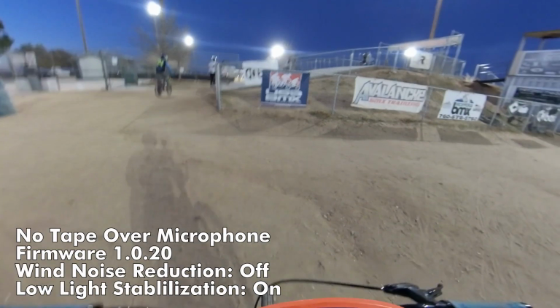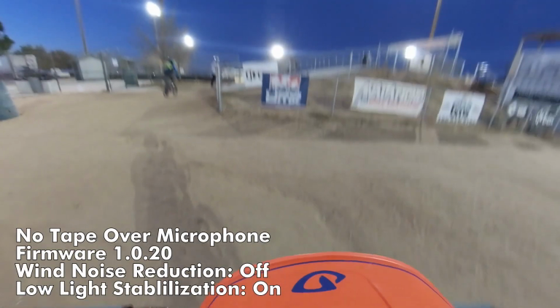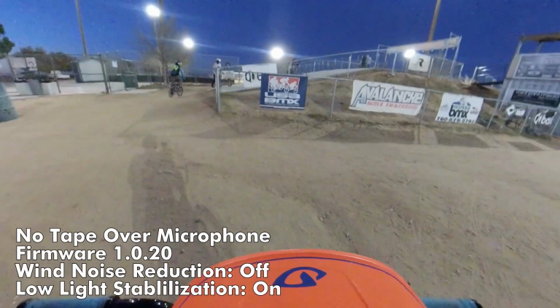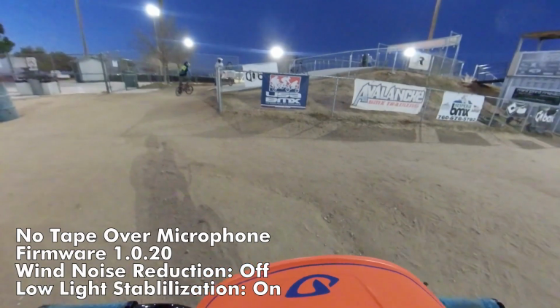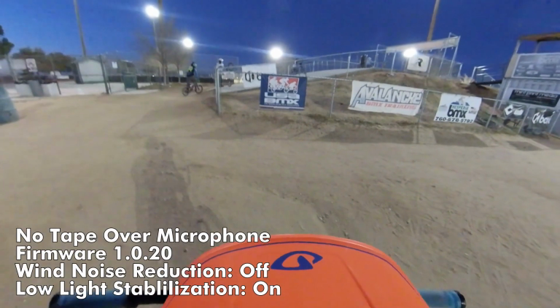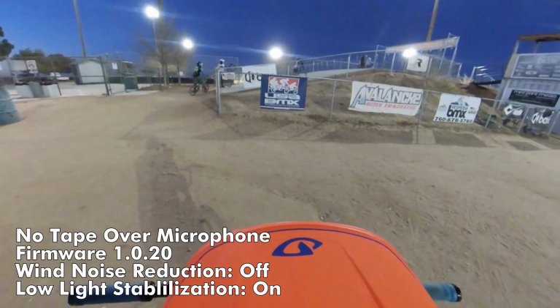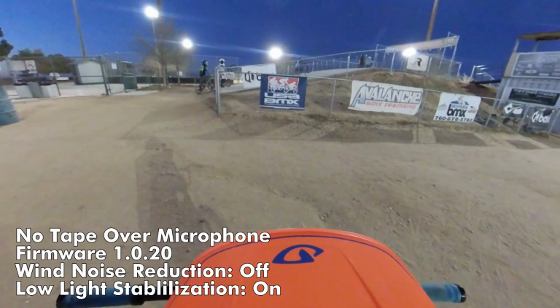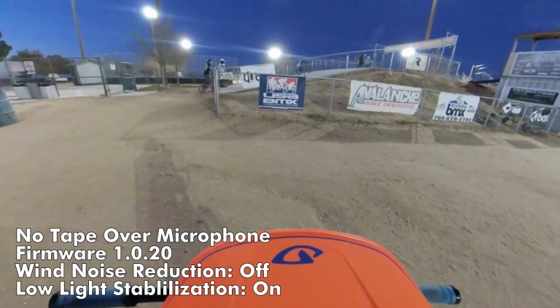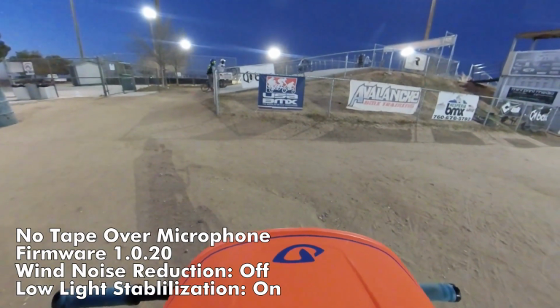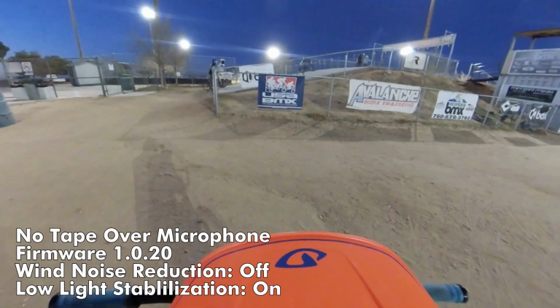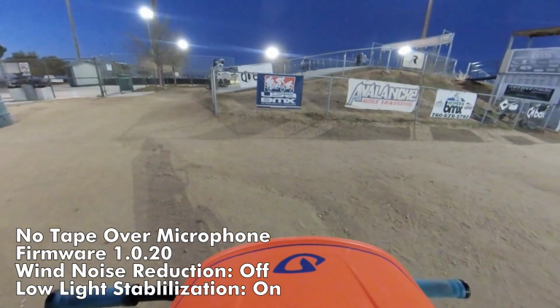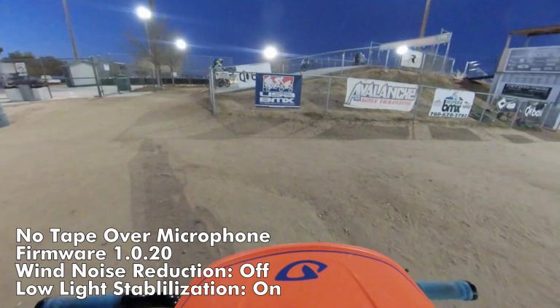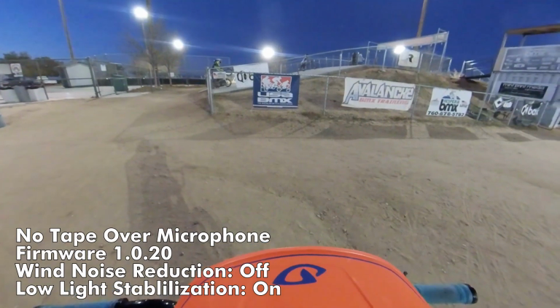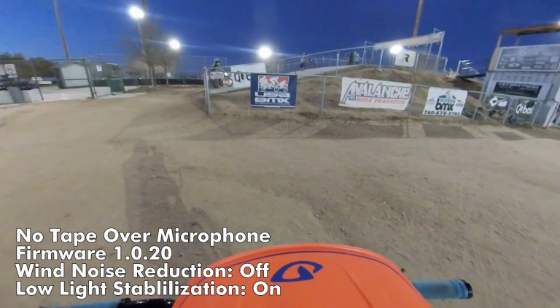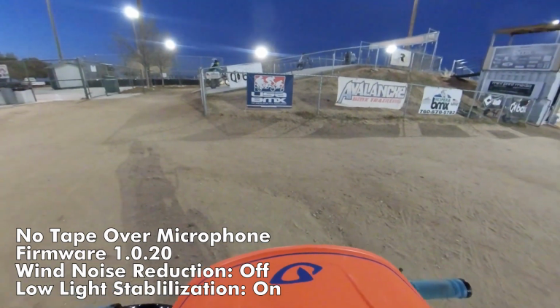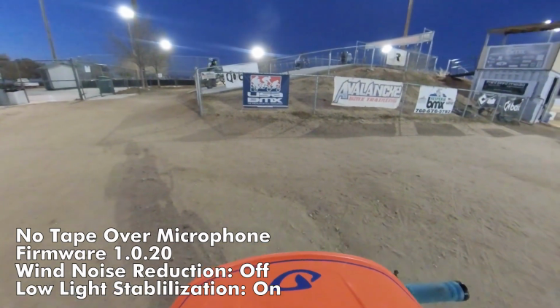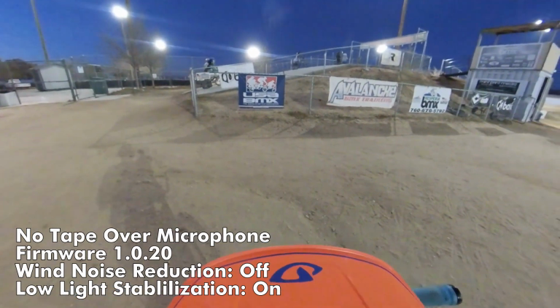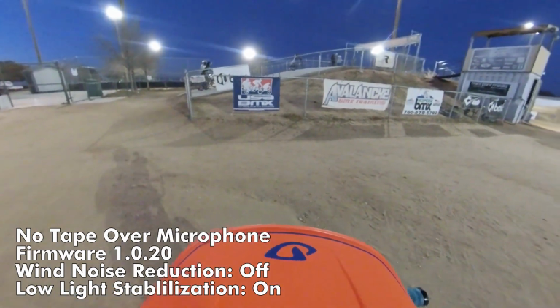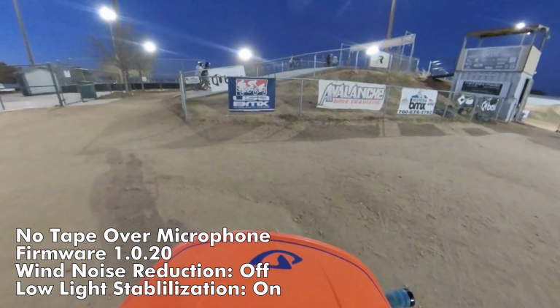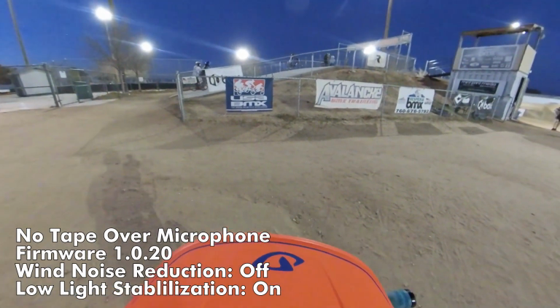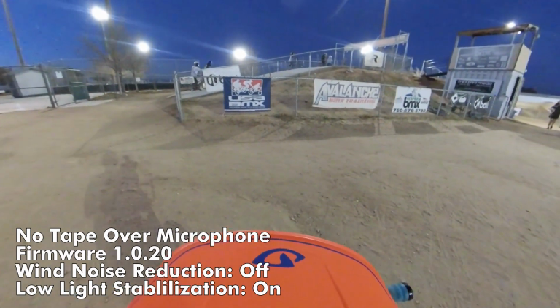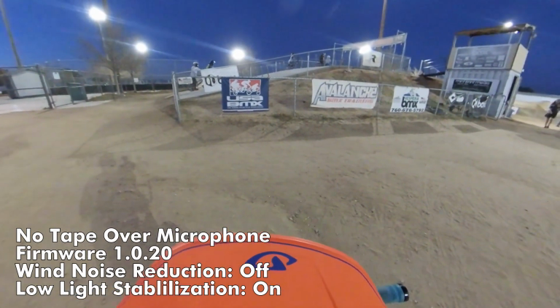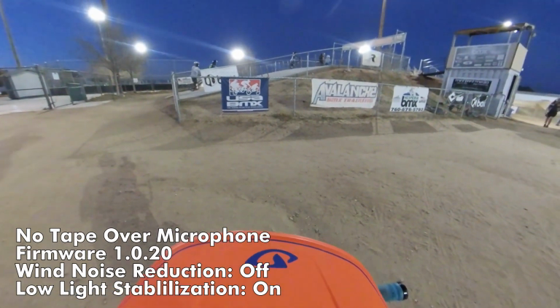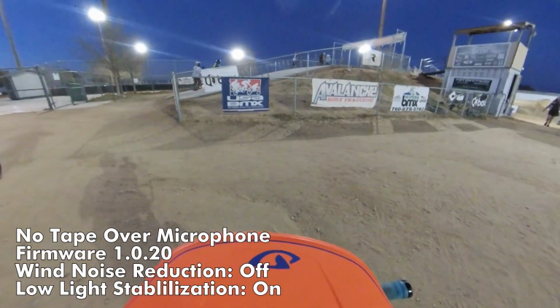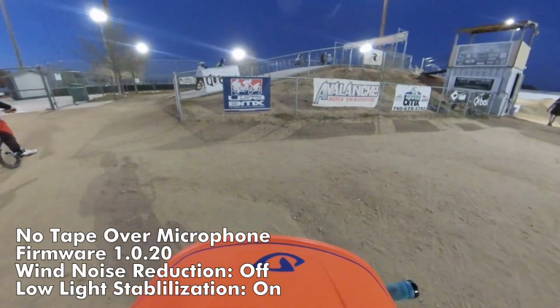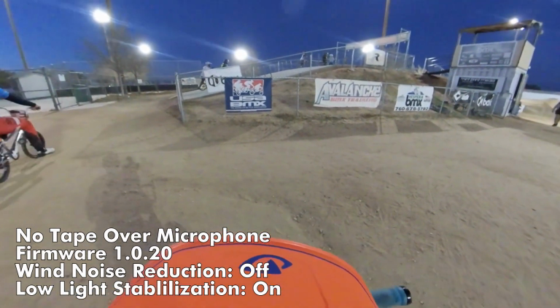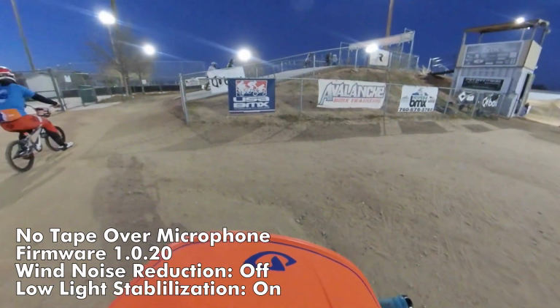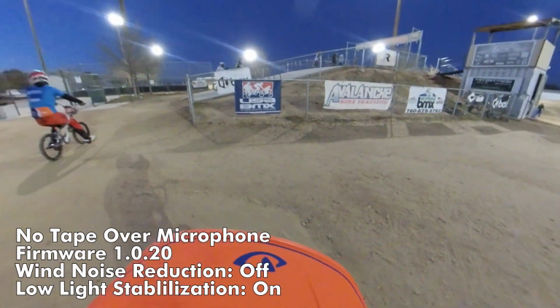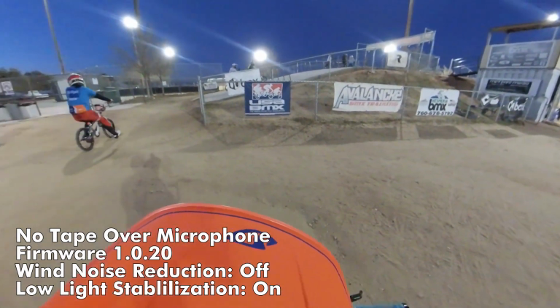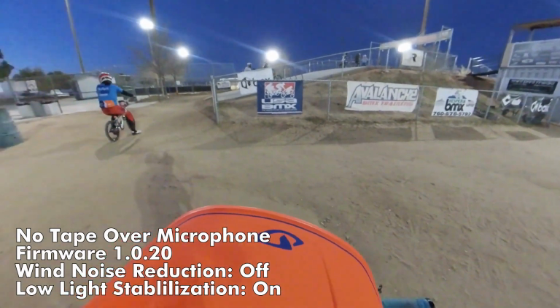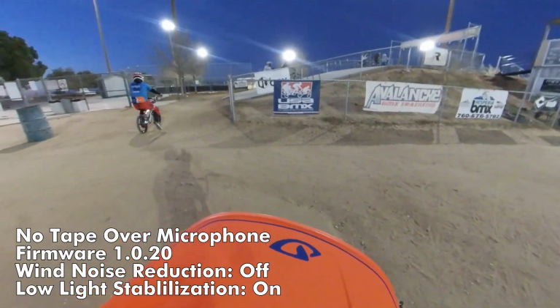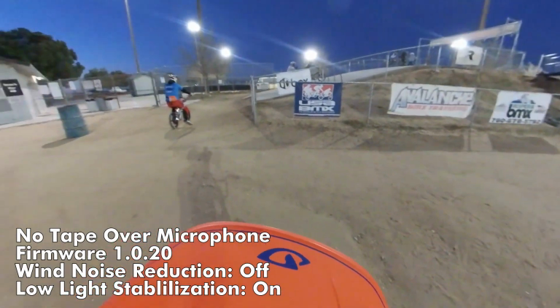This is with no tape over the microphones, and the wind noise reduction is turned off.